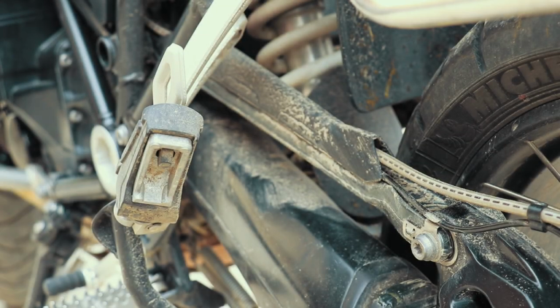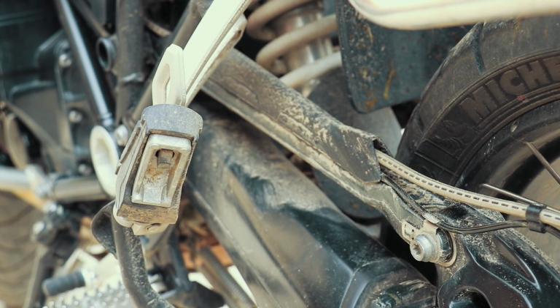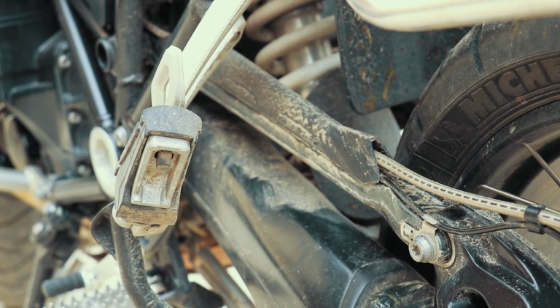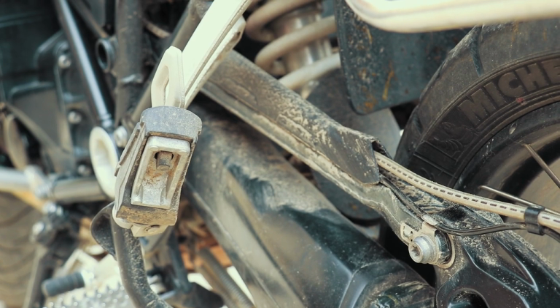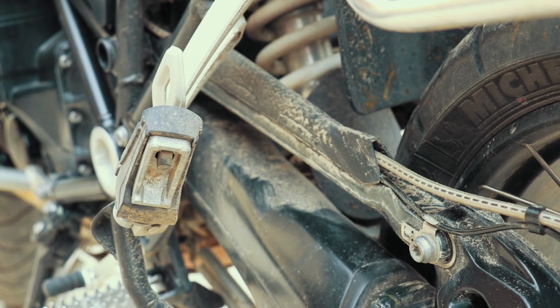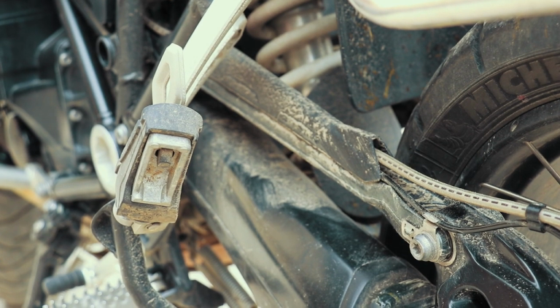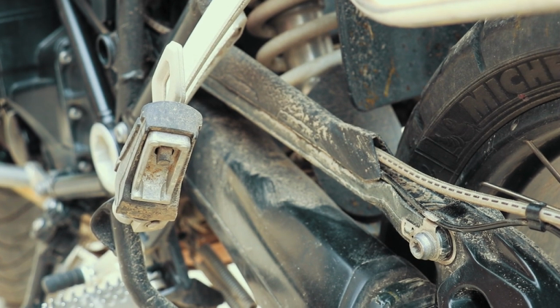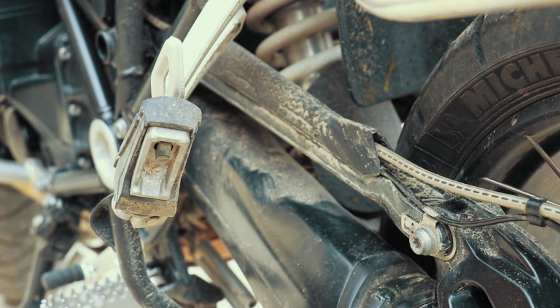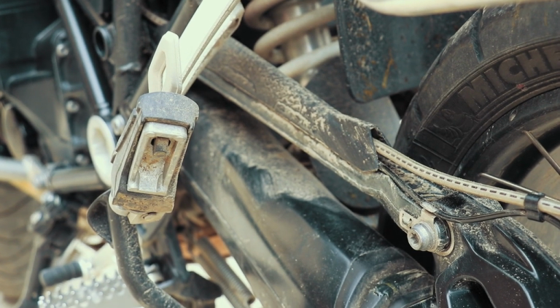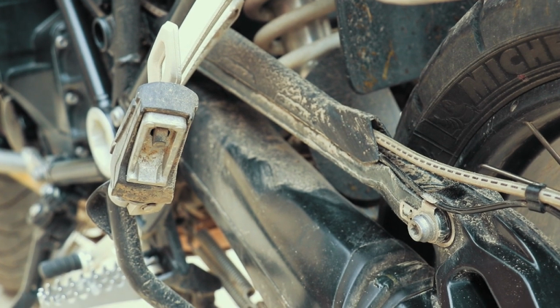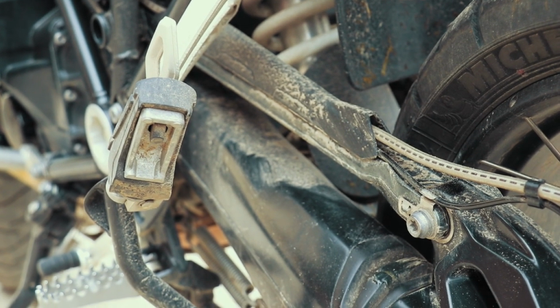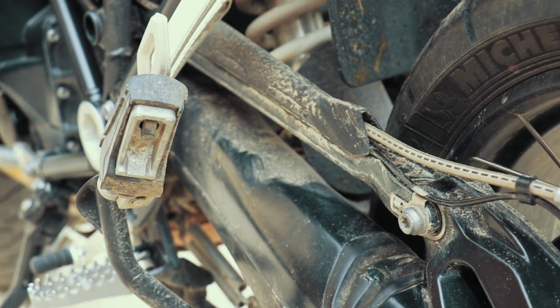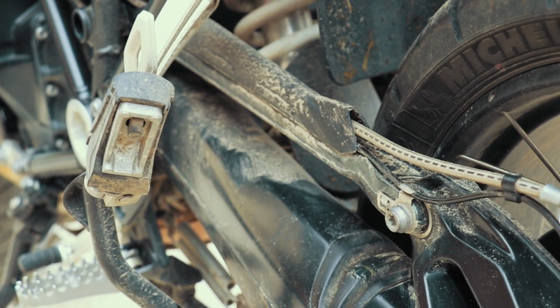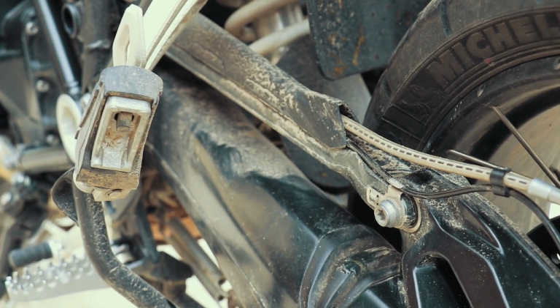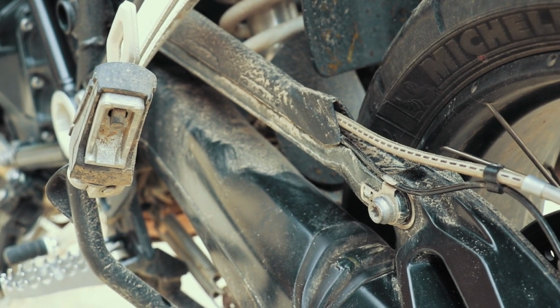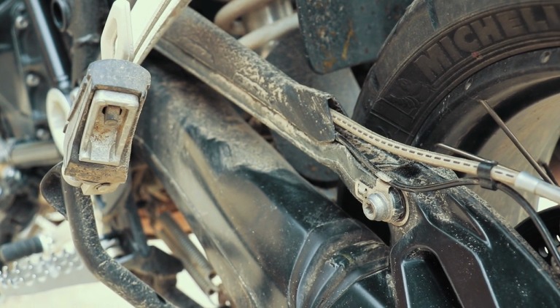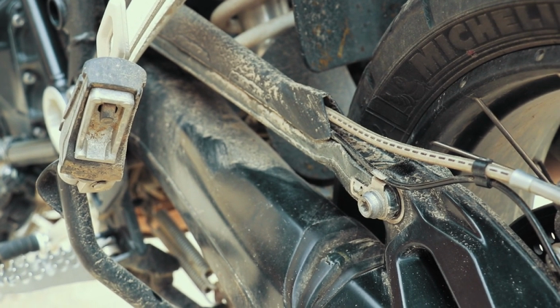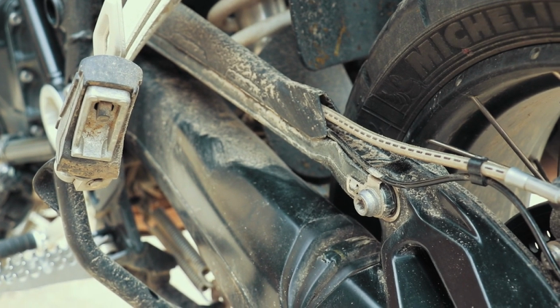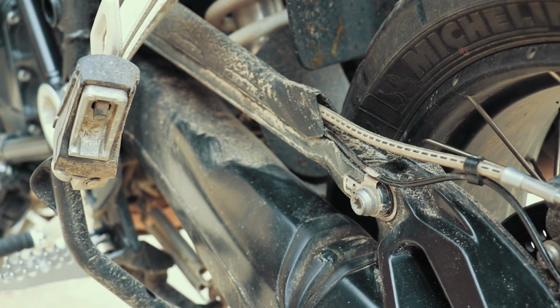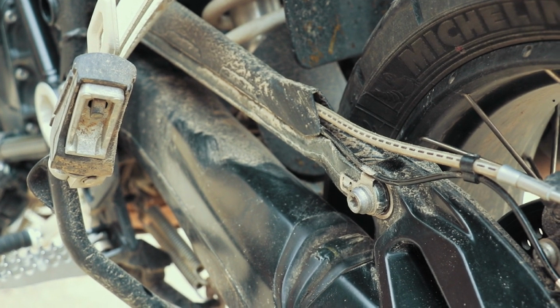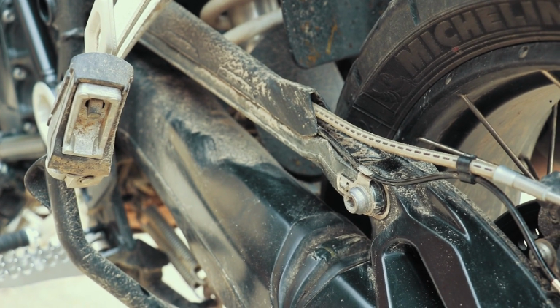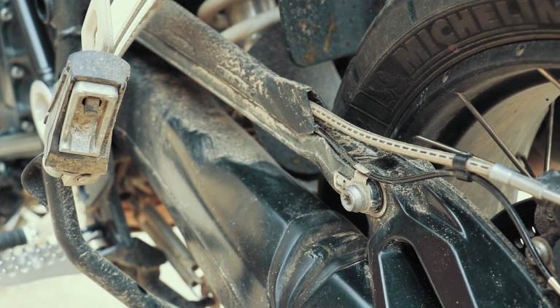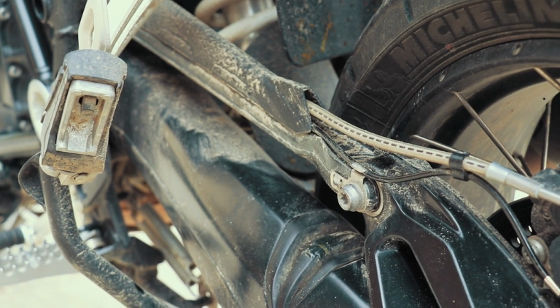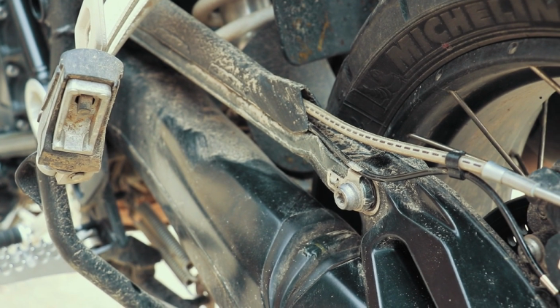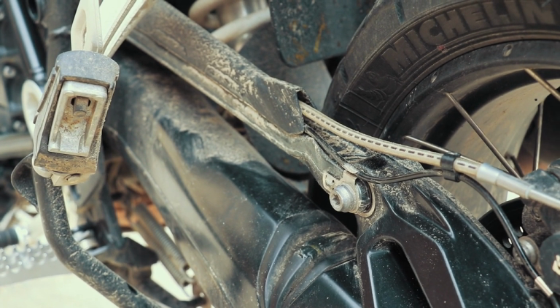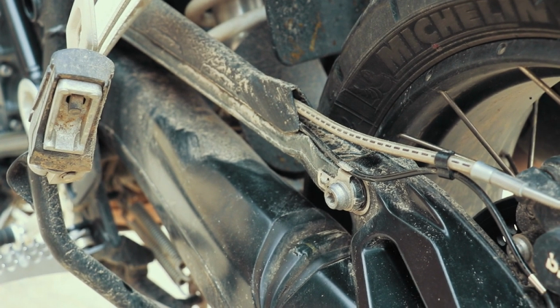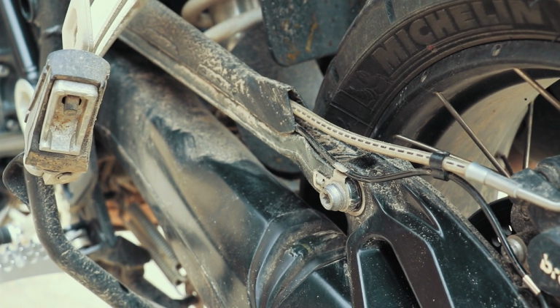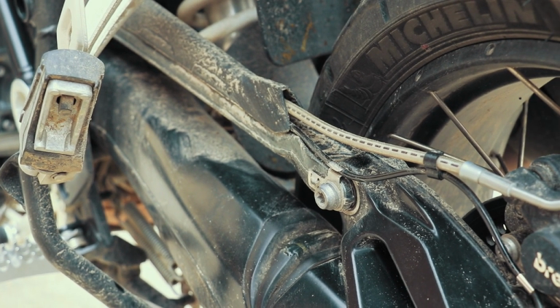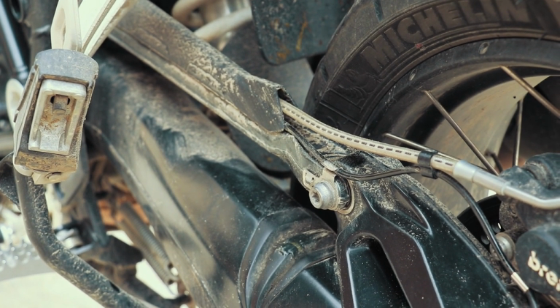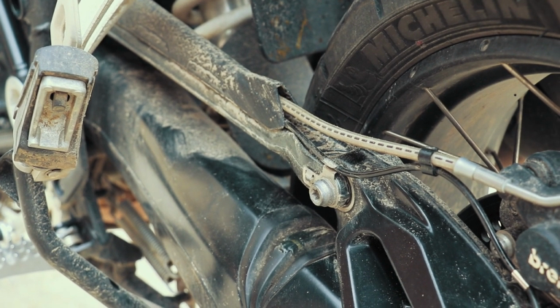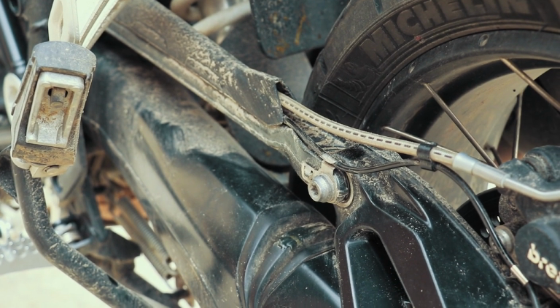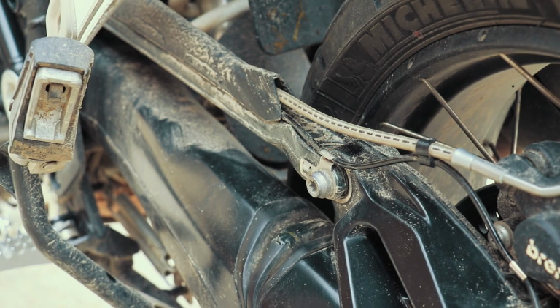Step number one is clean your bike, wash your bike — there's no point in working on a dirty bike.